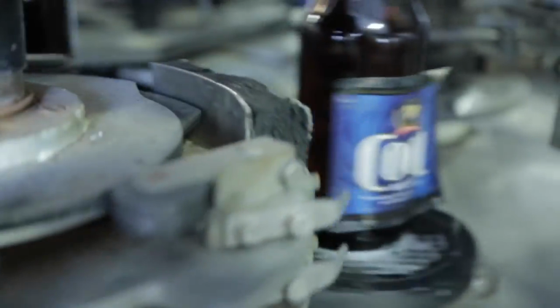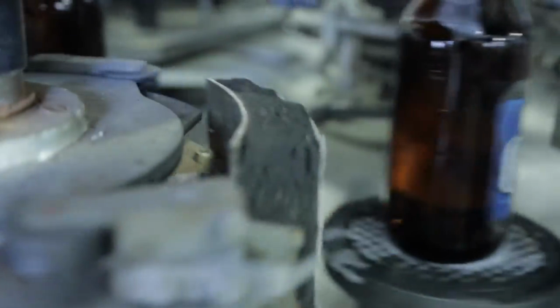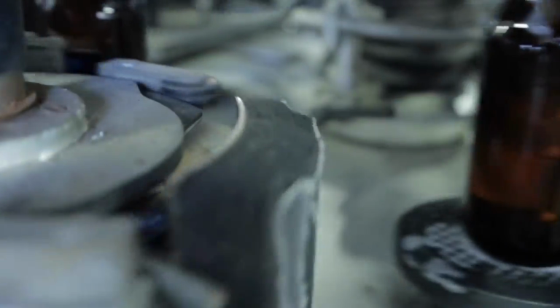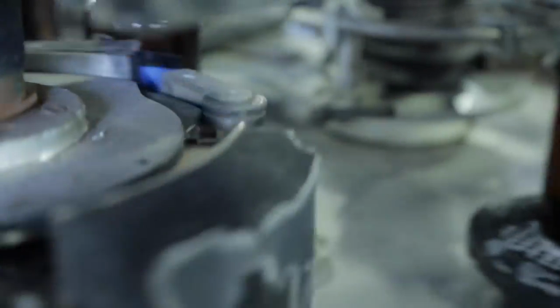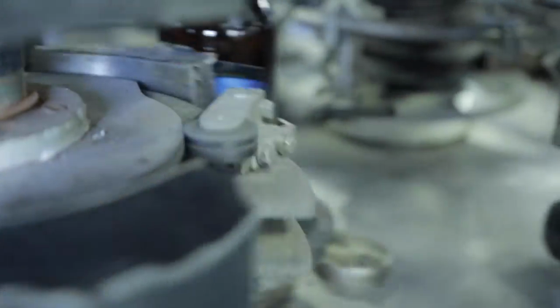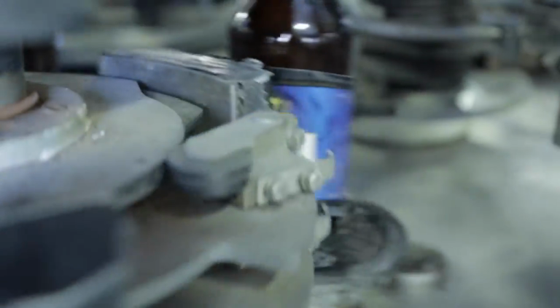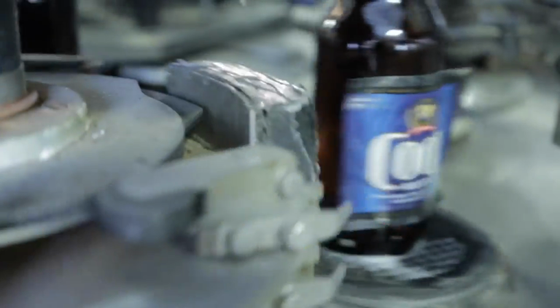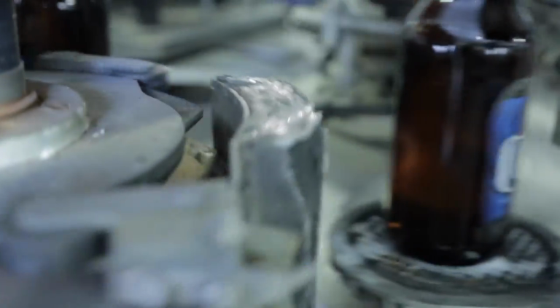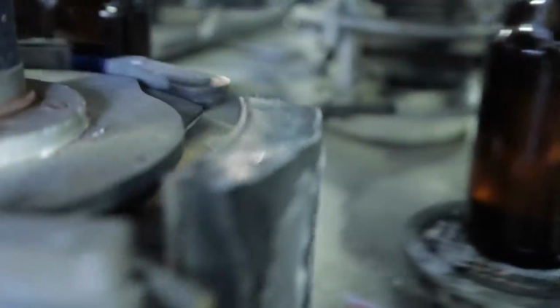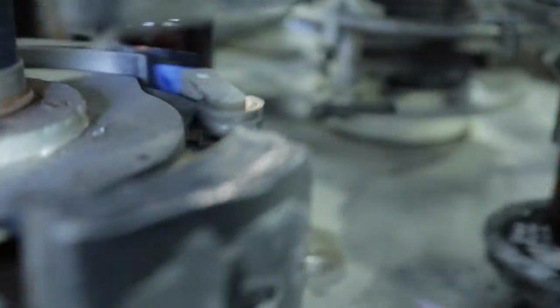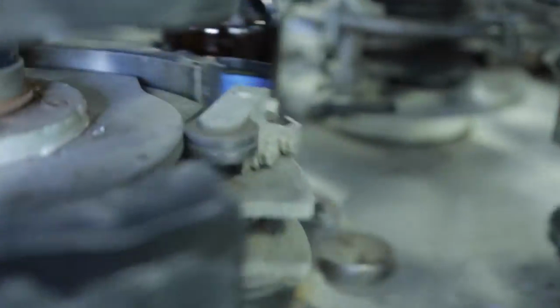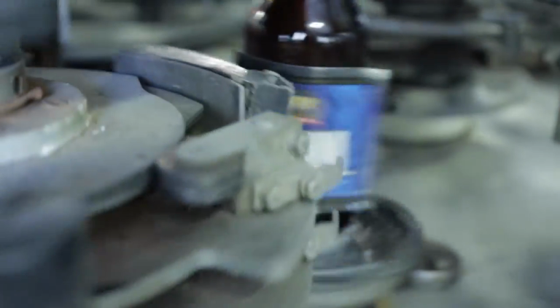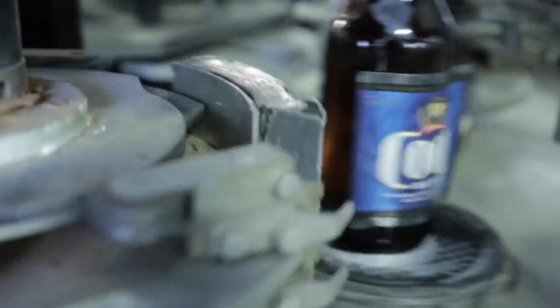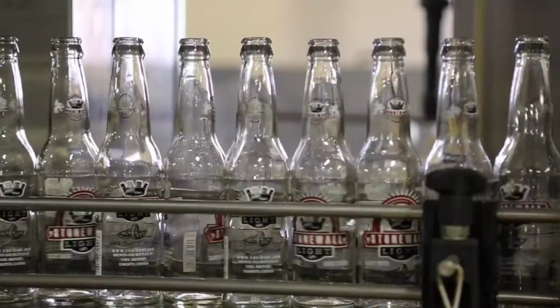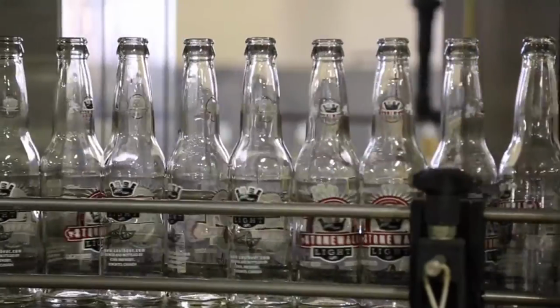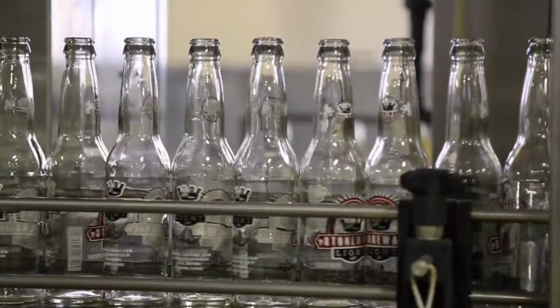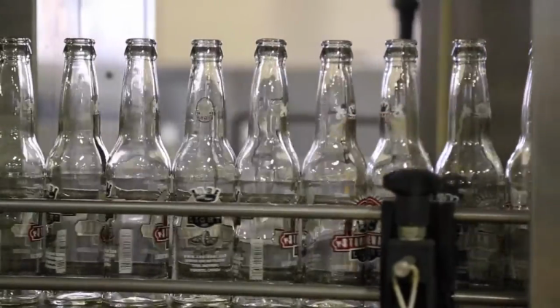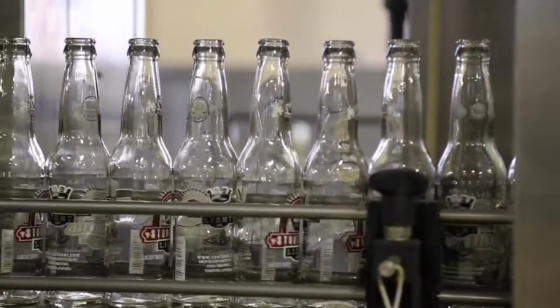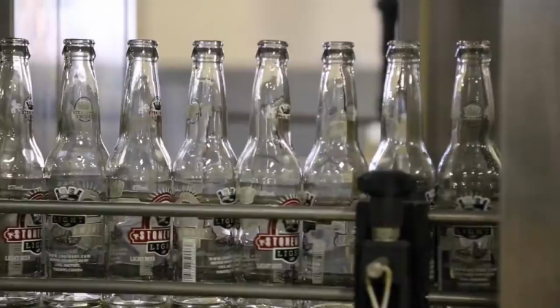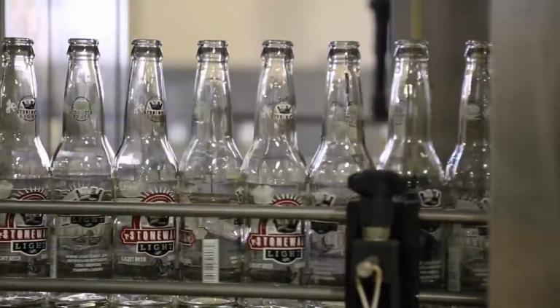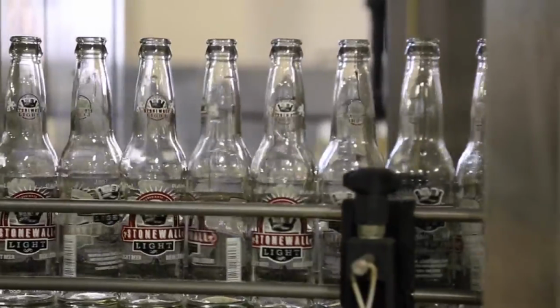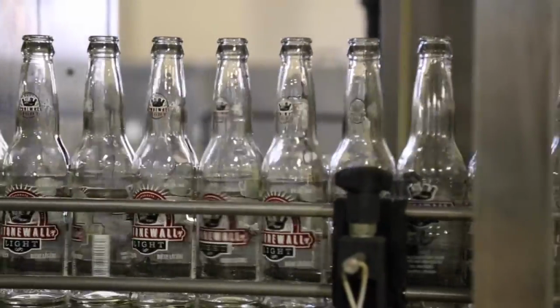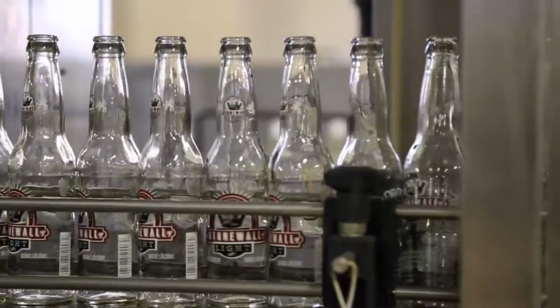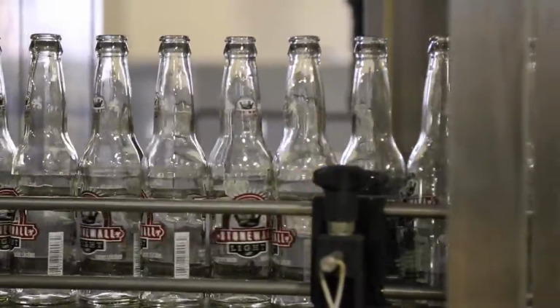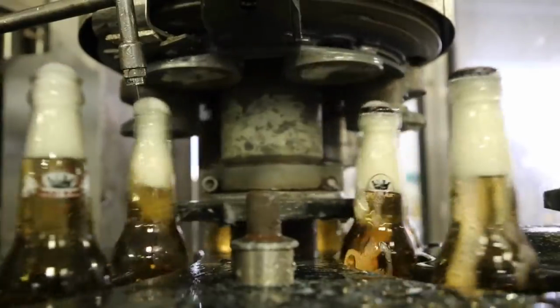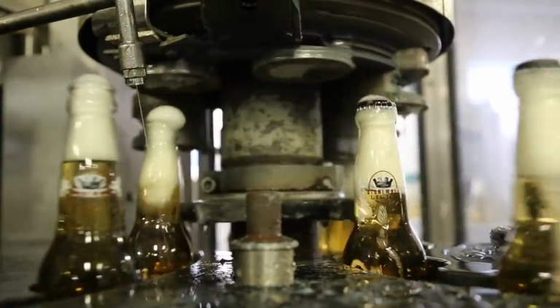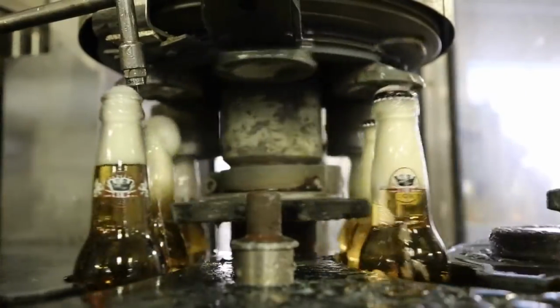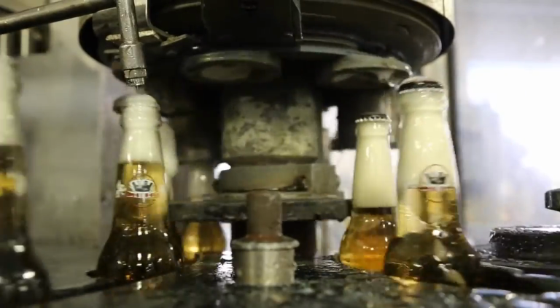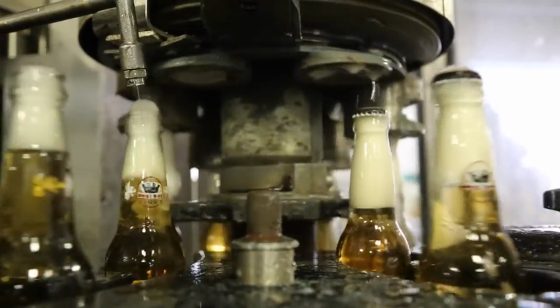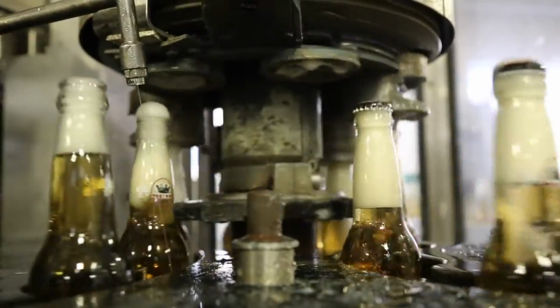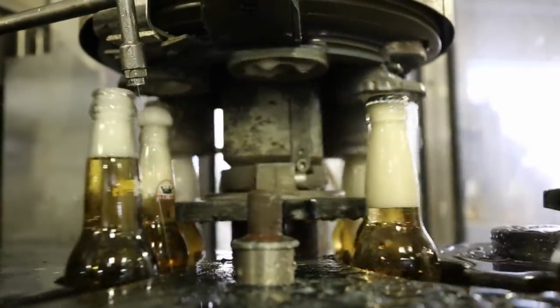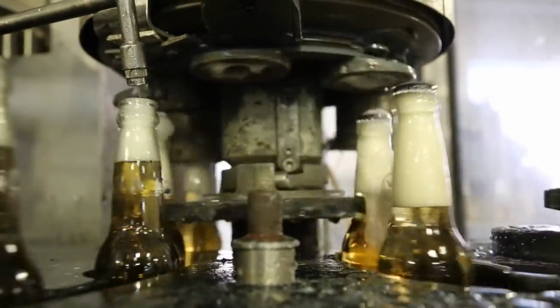It's an amazing machine because it allows us to put on three labels onto a bottle at once — a front label, a back label, and a neck label. We also run pre-printed glass like our stone wall bottles that you'll see later on.